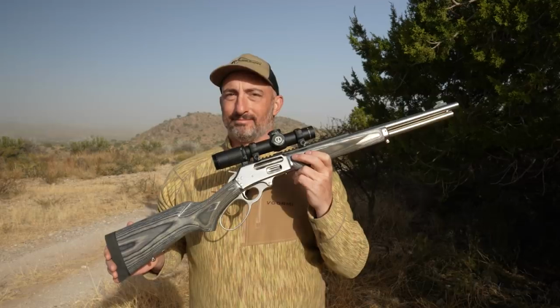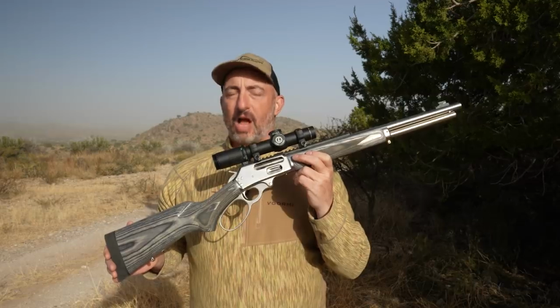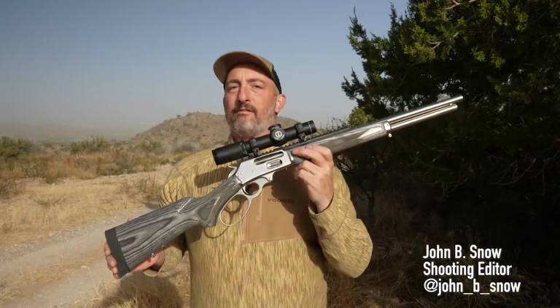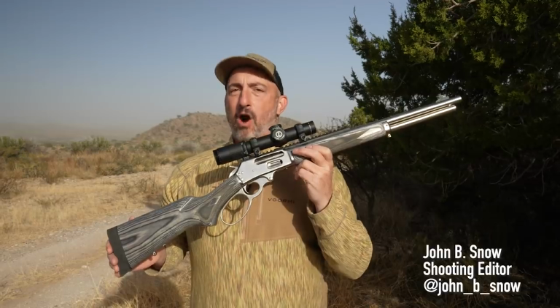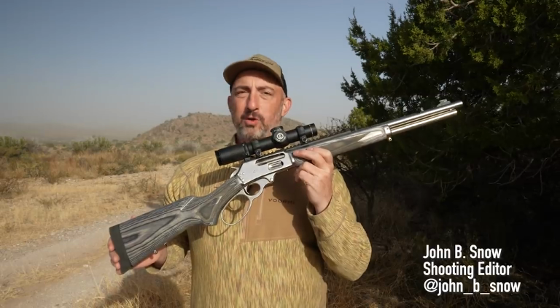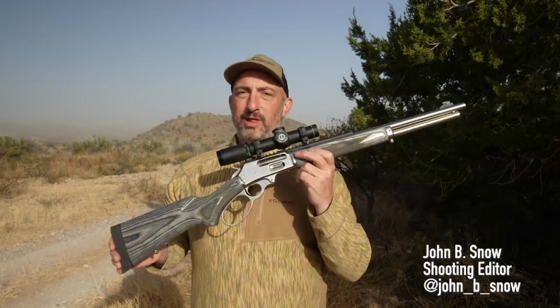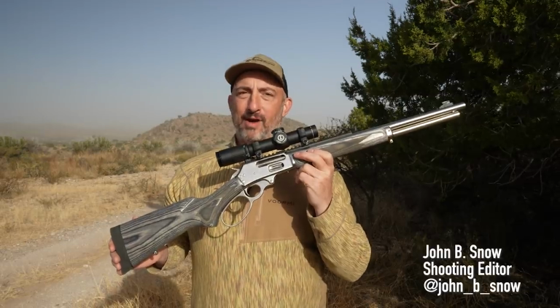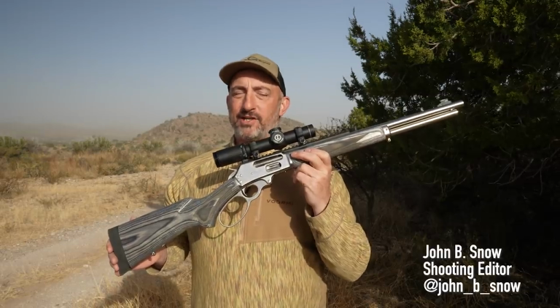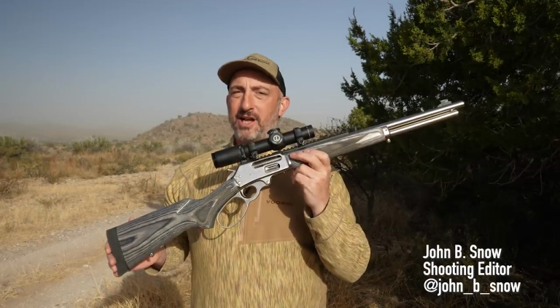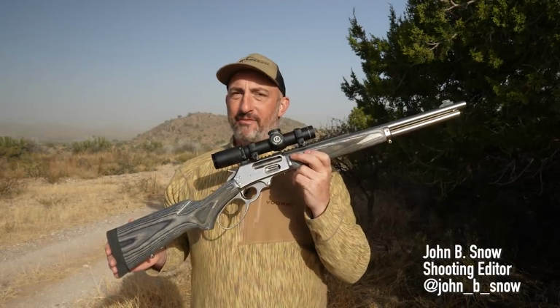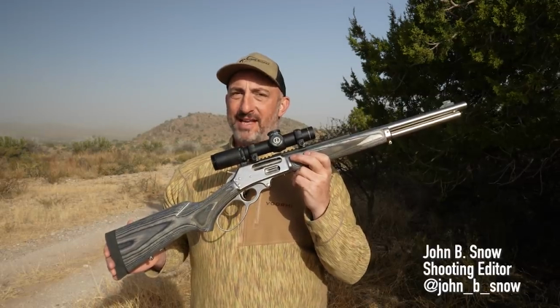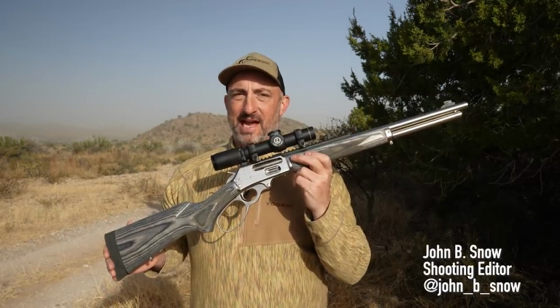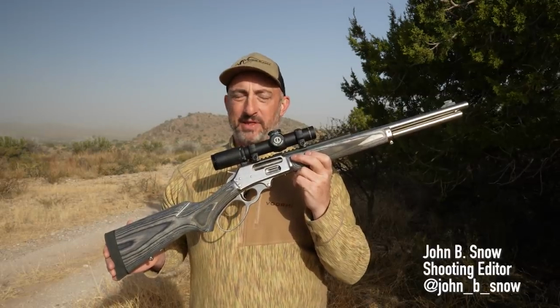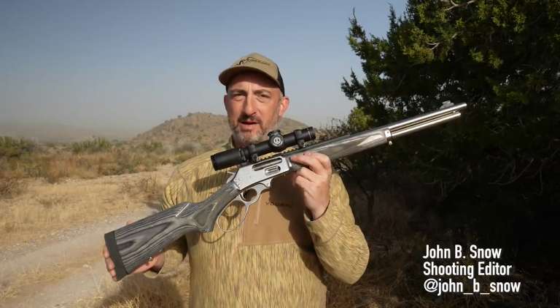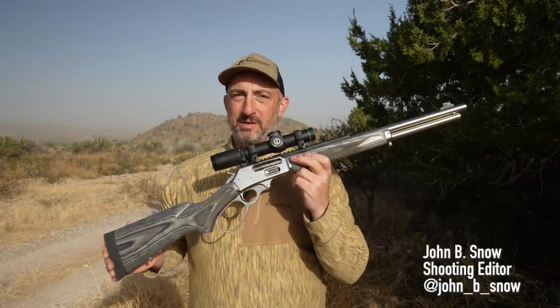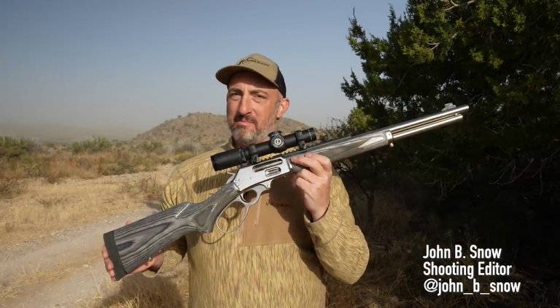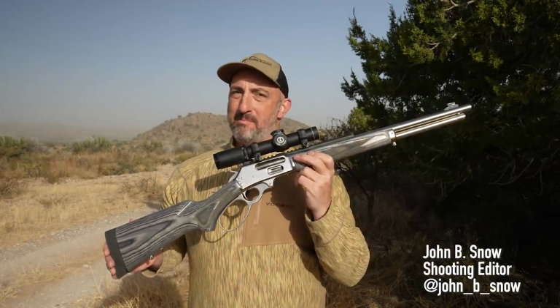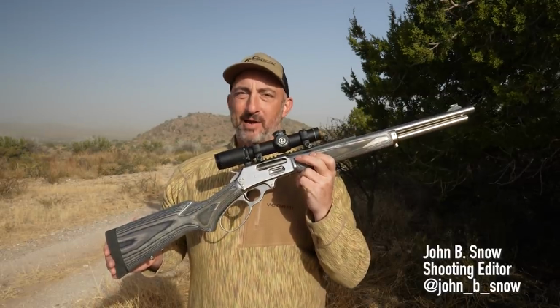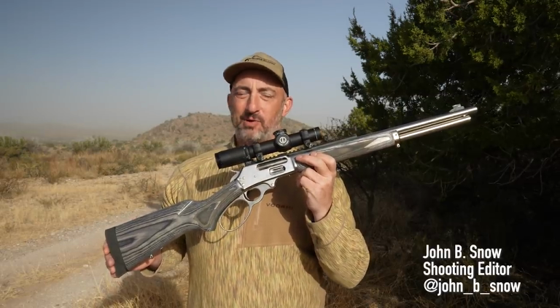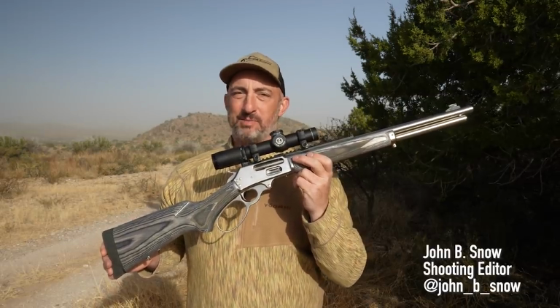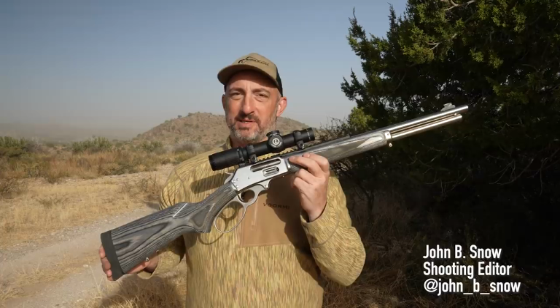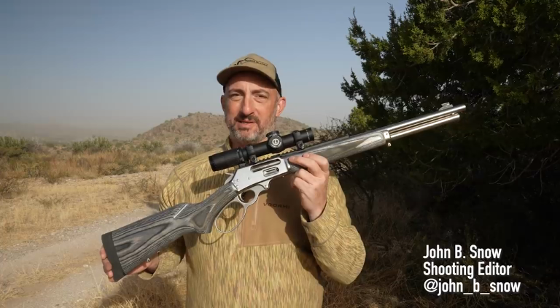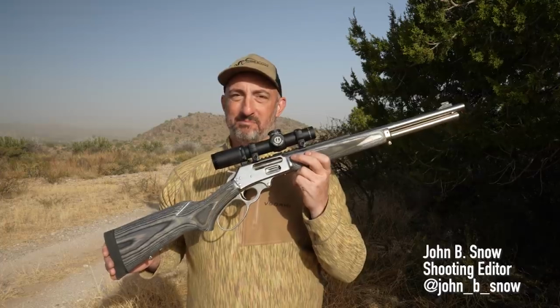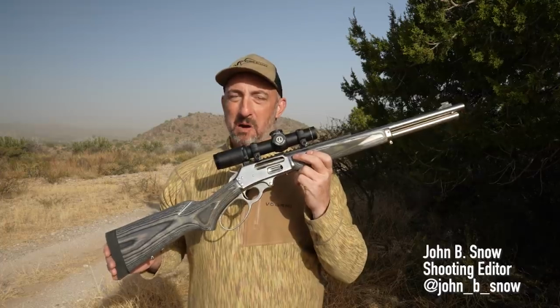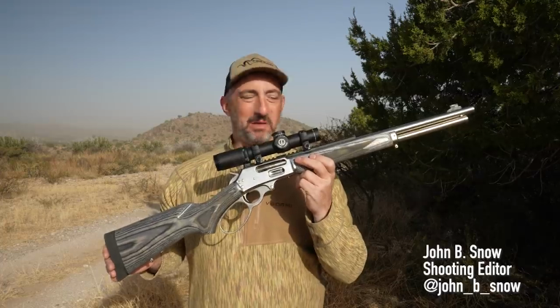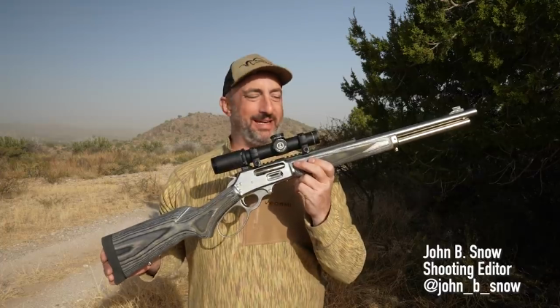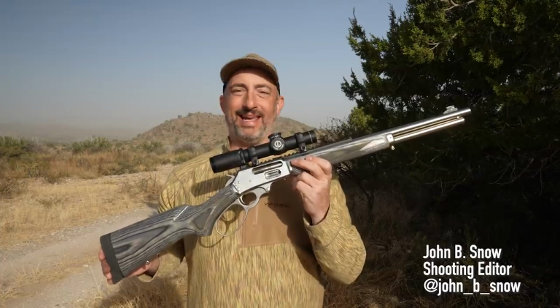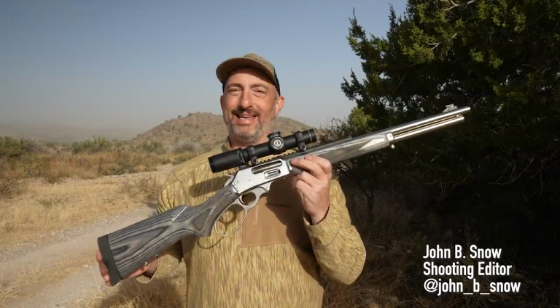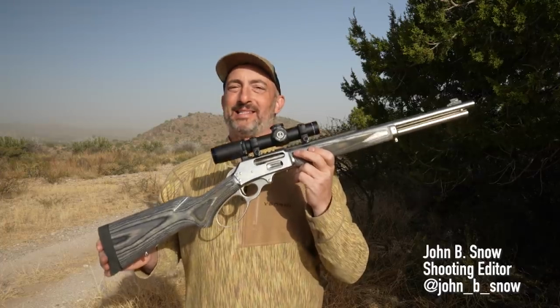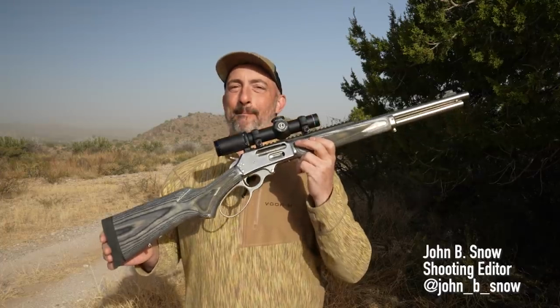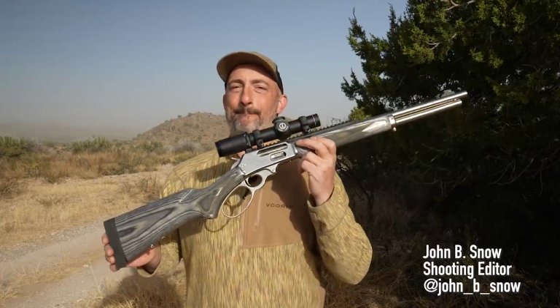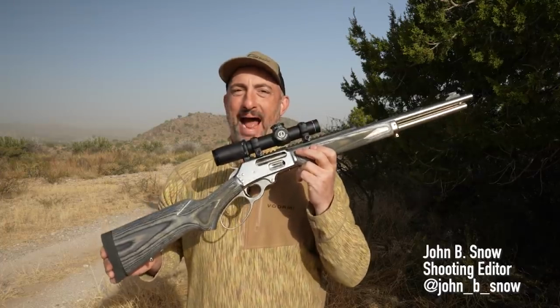For all you lever action gun fans out there, Merry Christmas. Marlin is back.